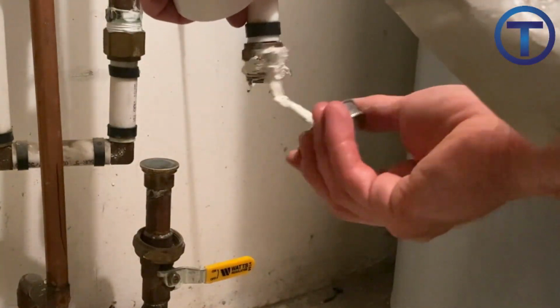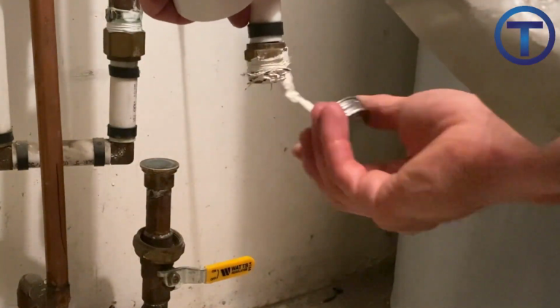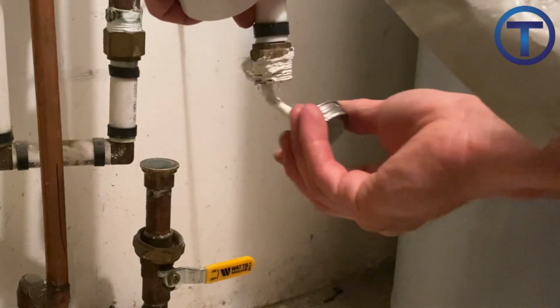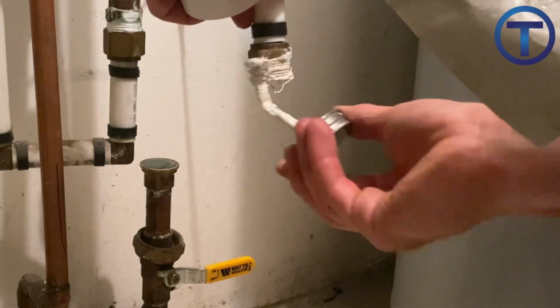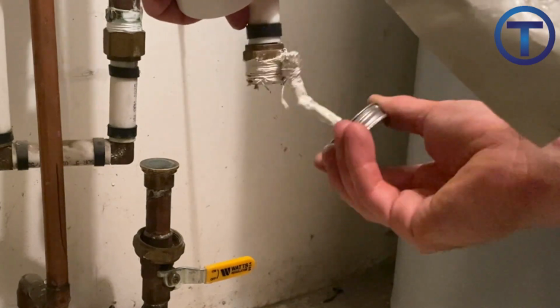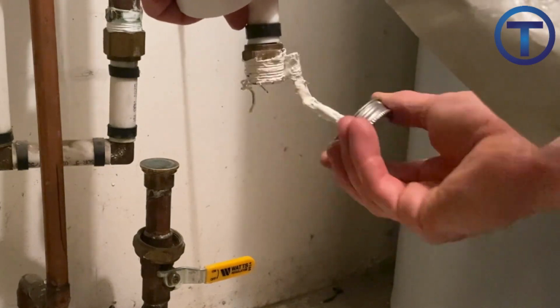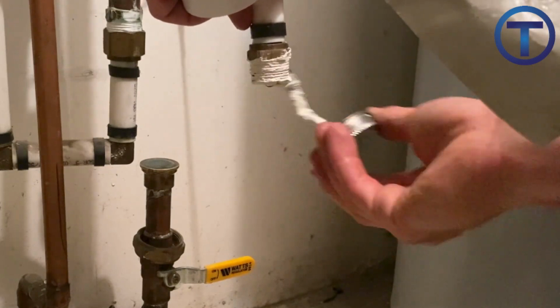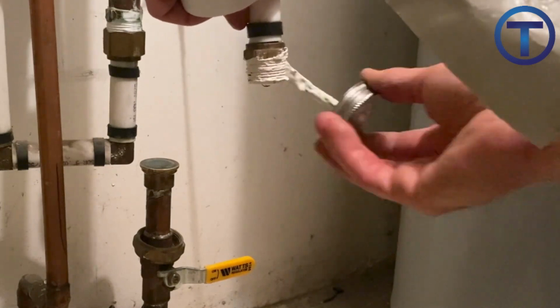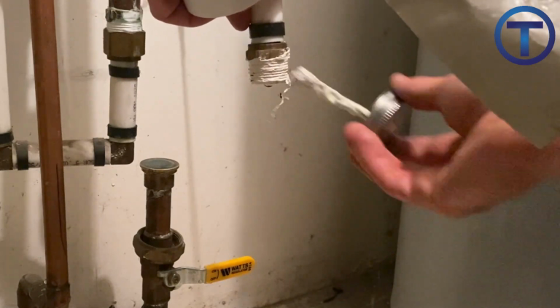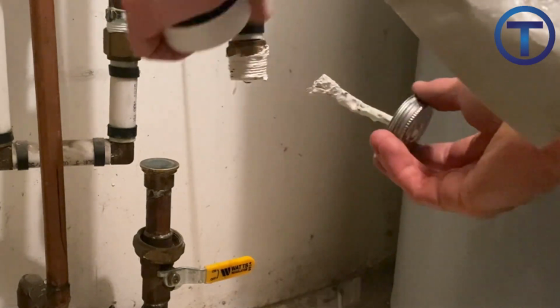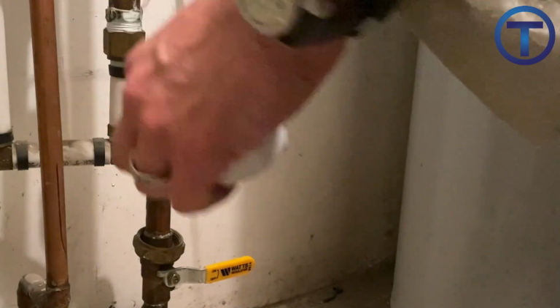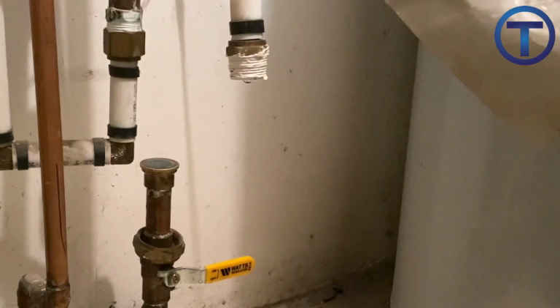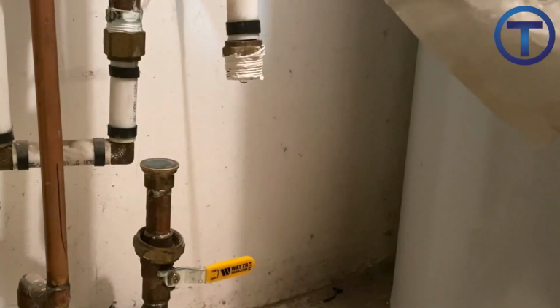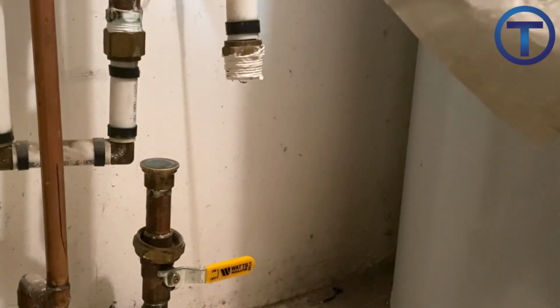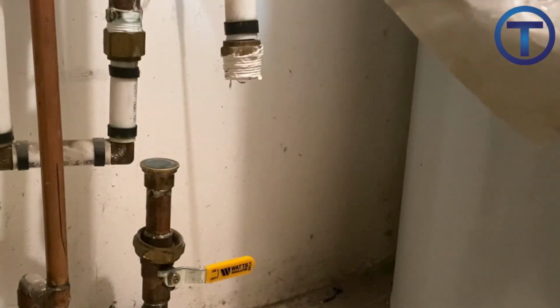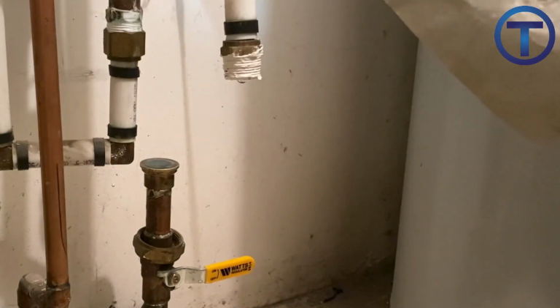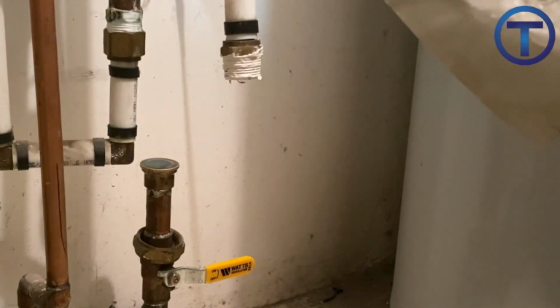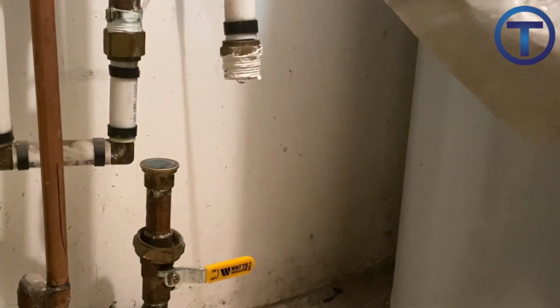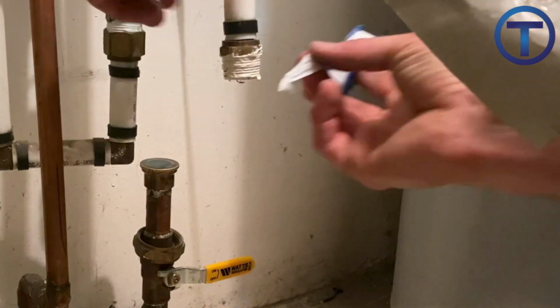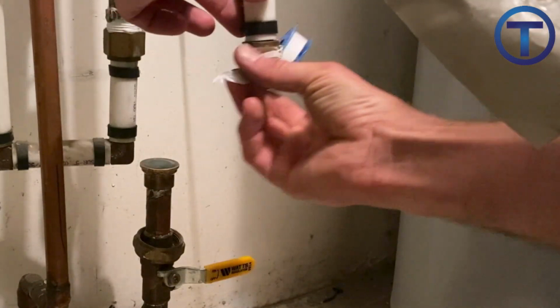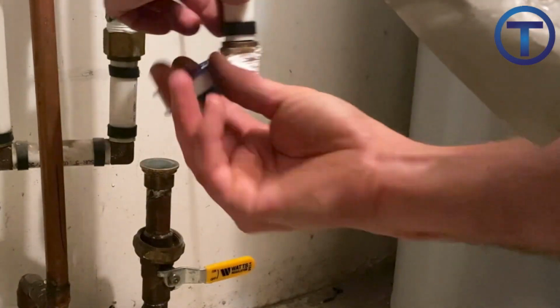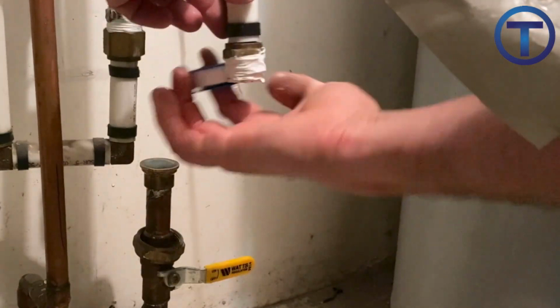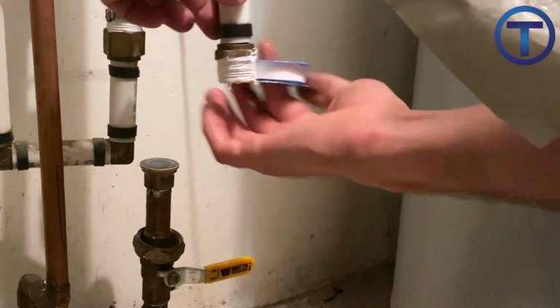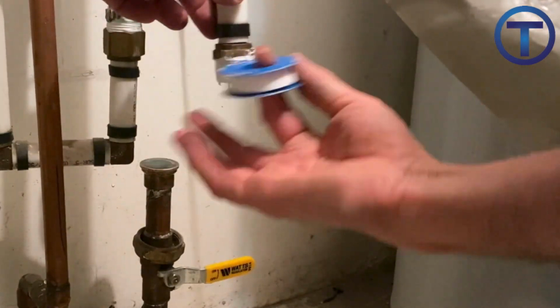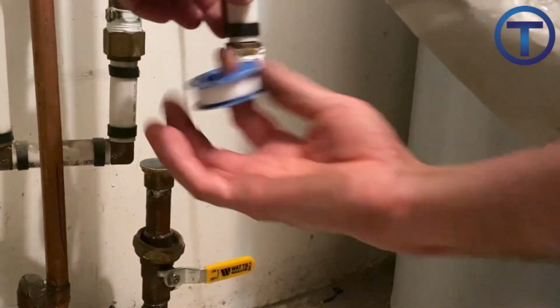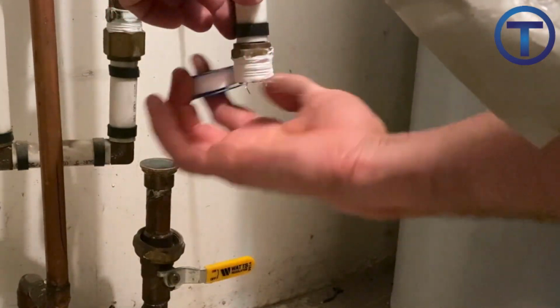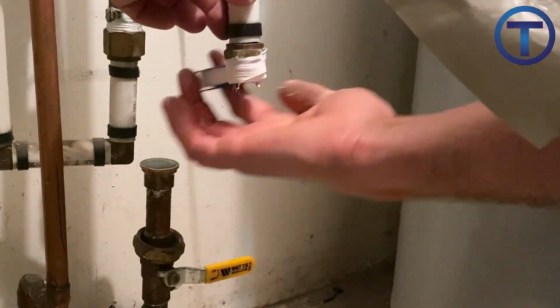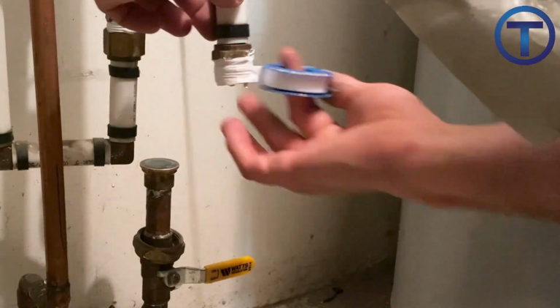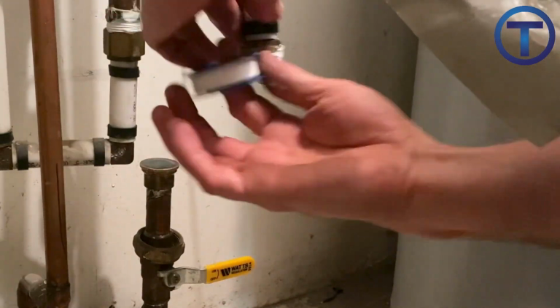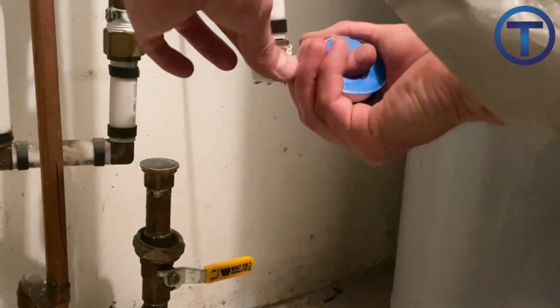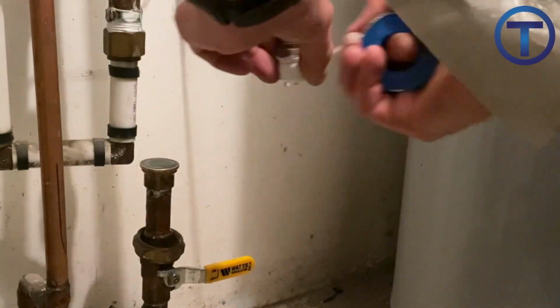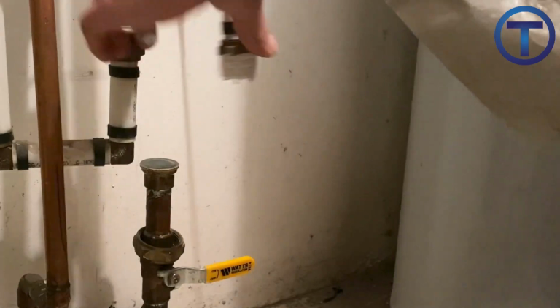Before installing the new pressure reducing valve, you will want to prepare the threads on the pipe by adding pipe dope and teflon tape to create a good seal.